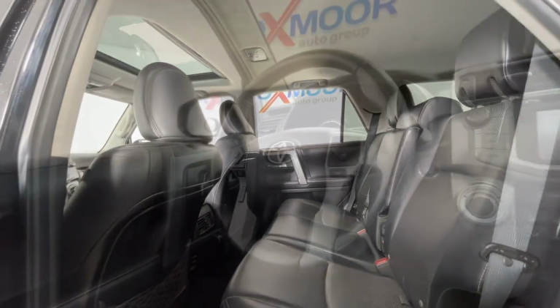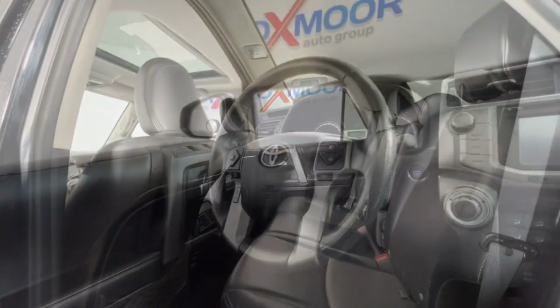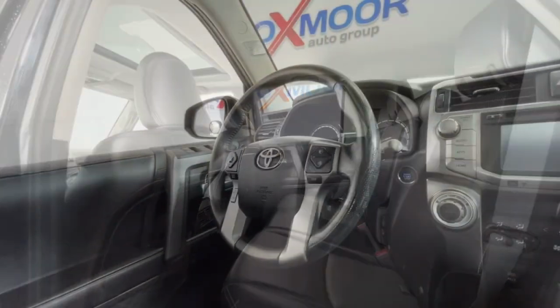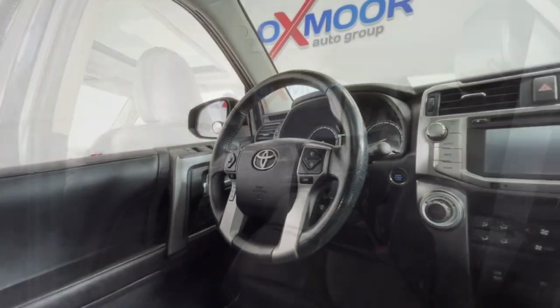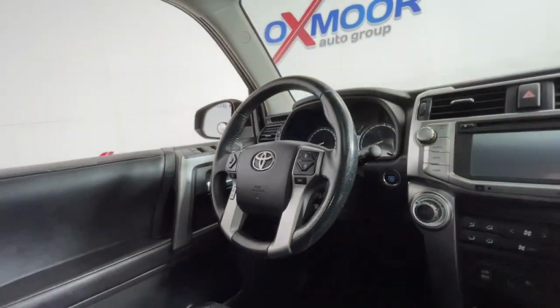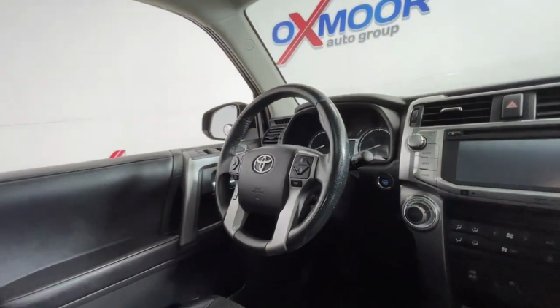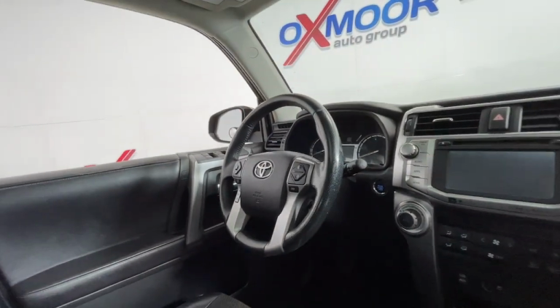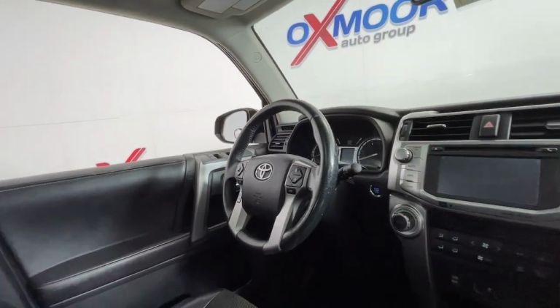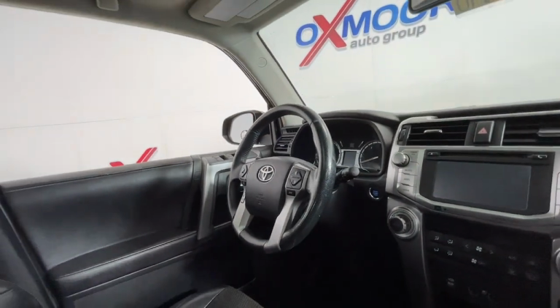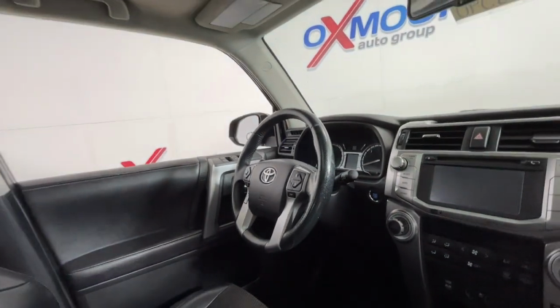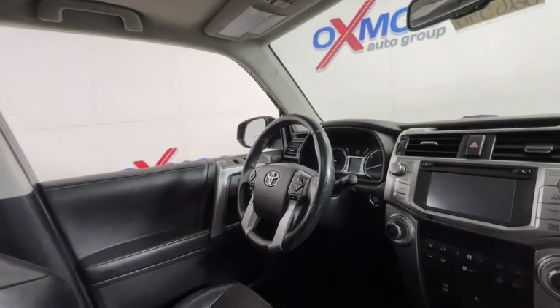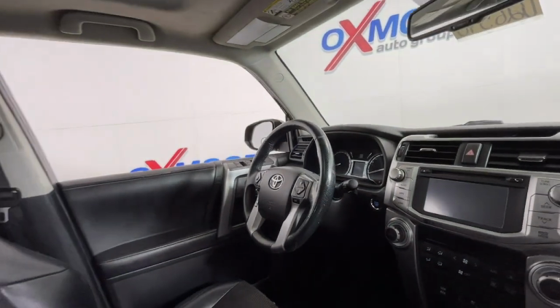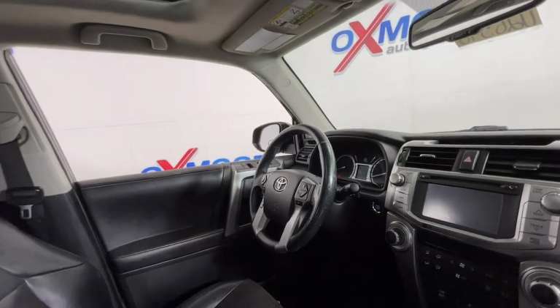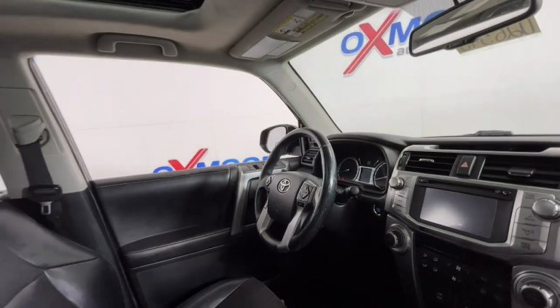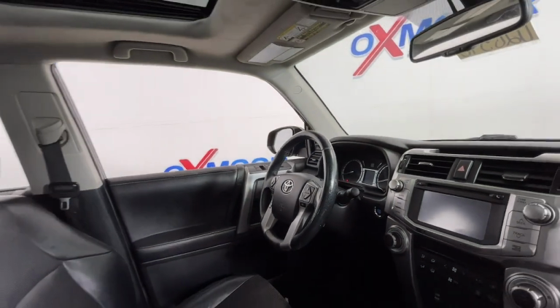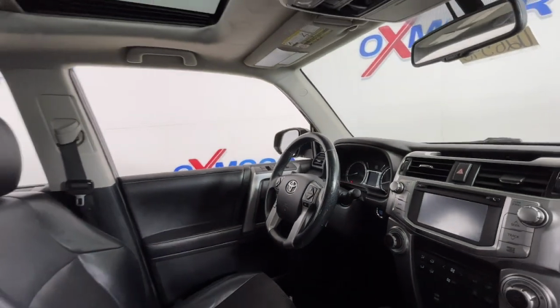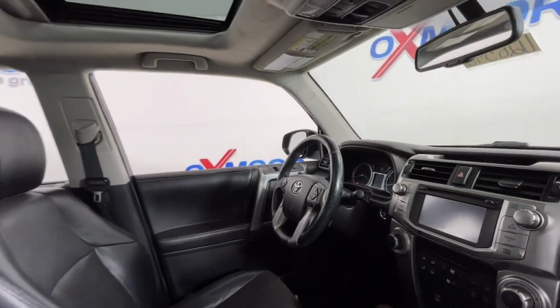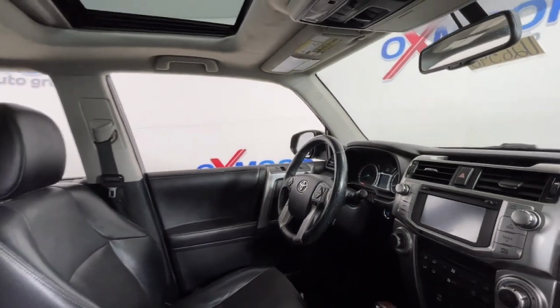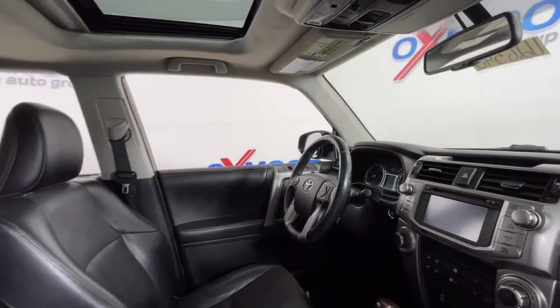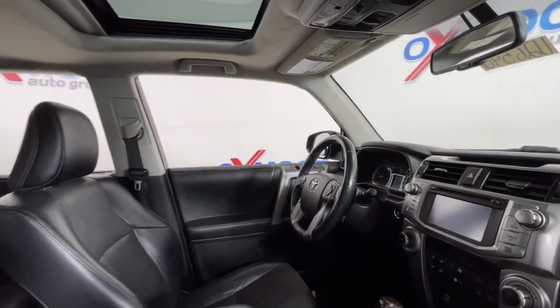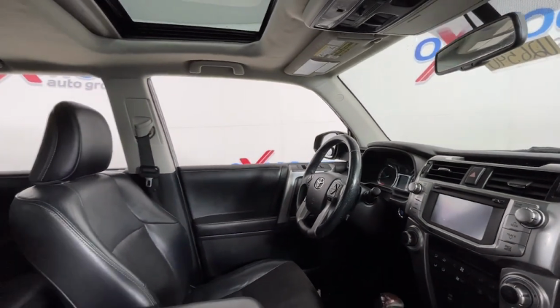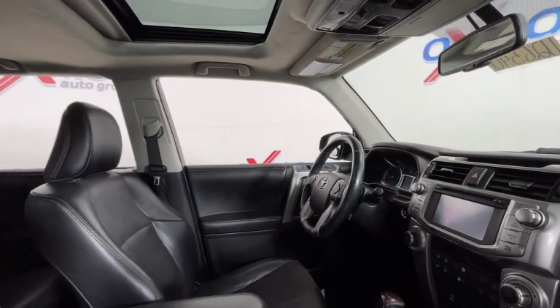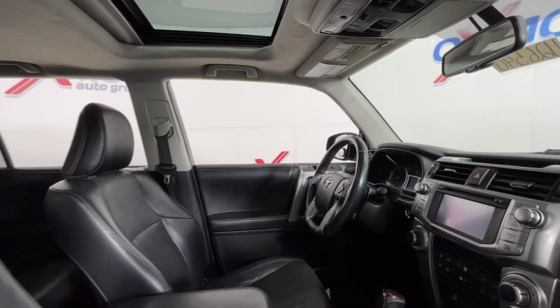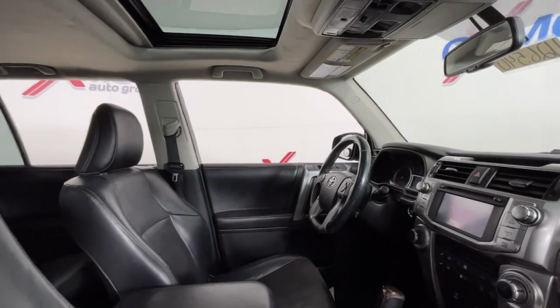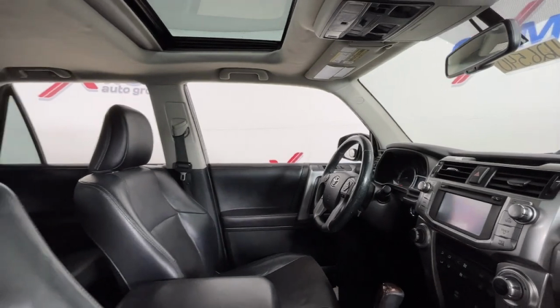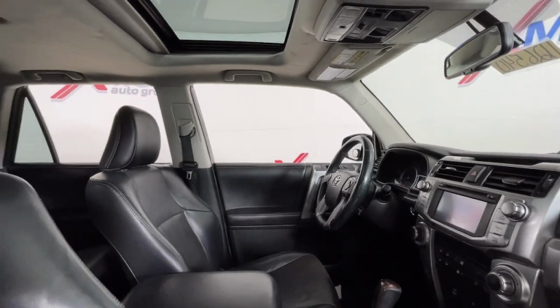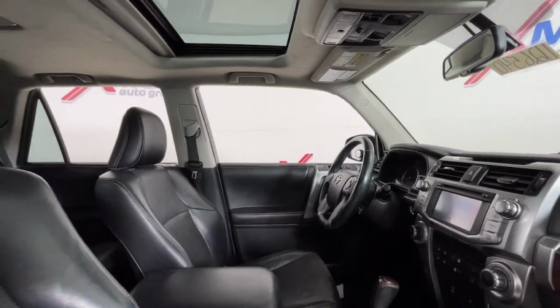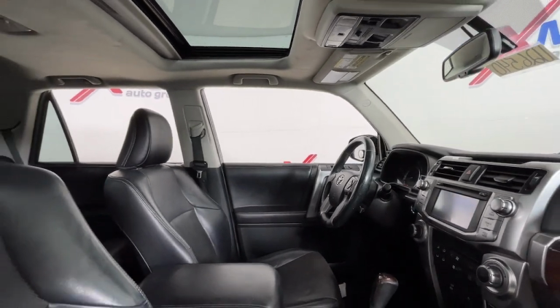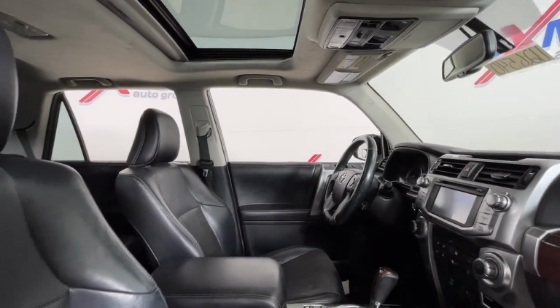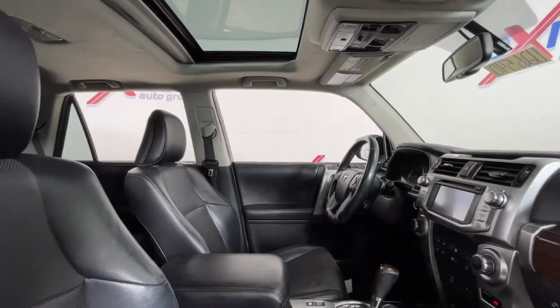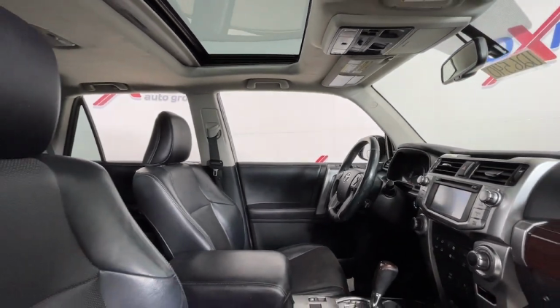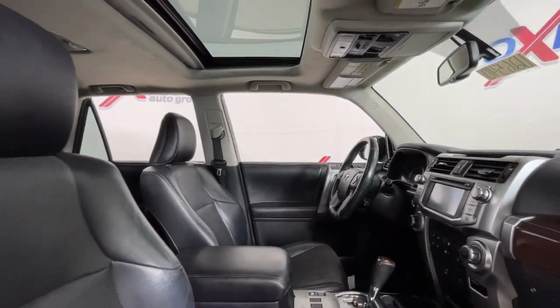Power passenger seat, heated mirrors, fog lamps, satellite radio, and backup camera.